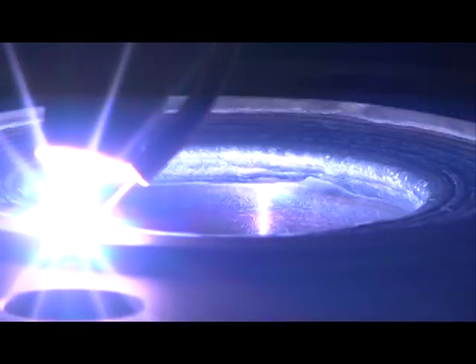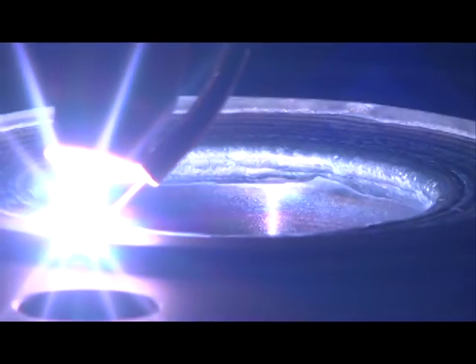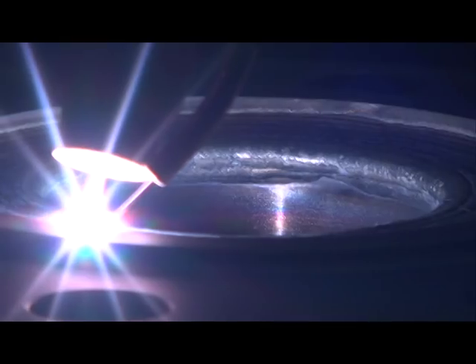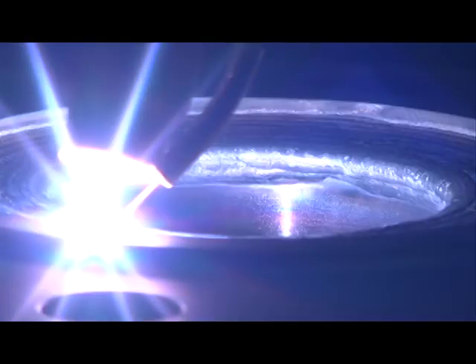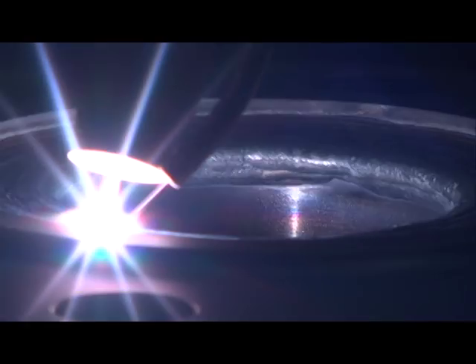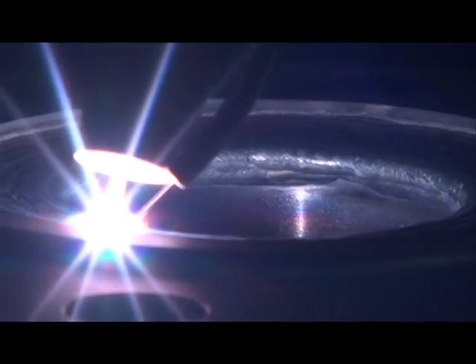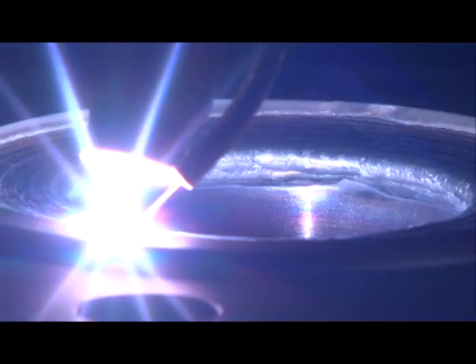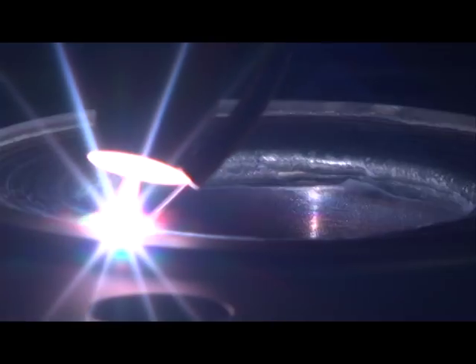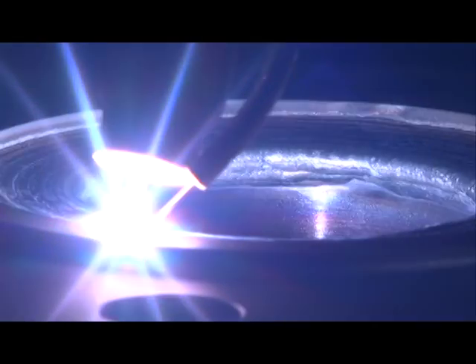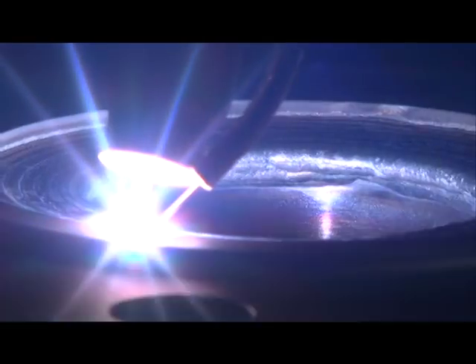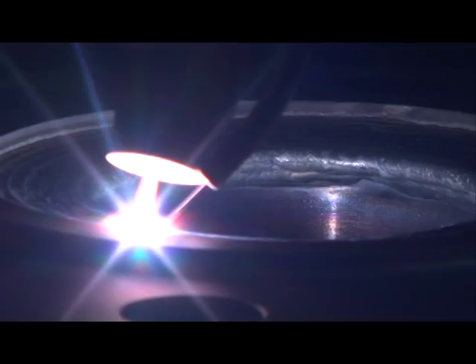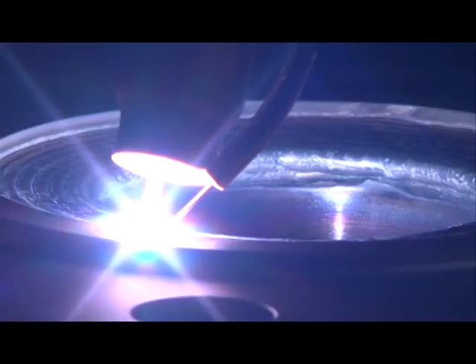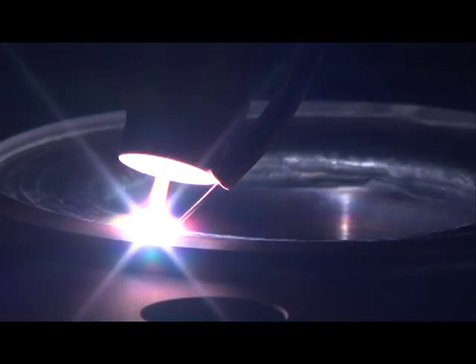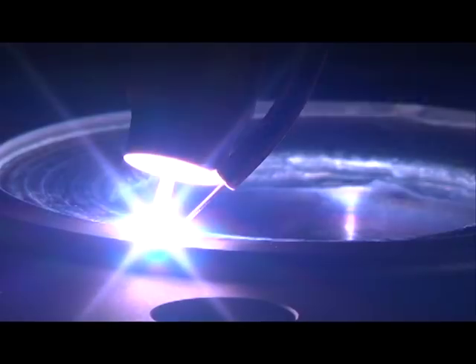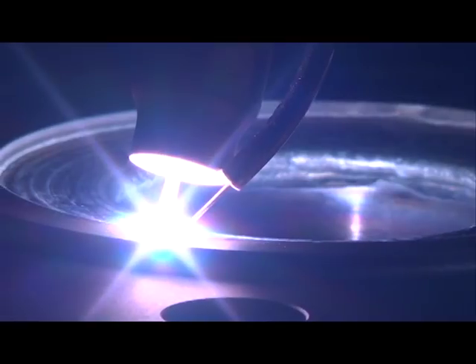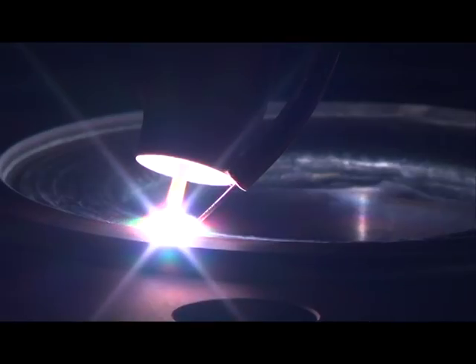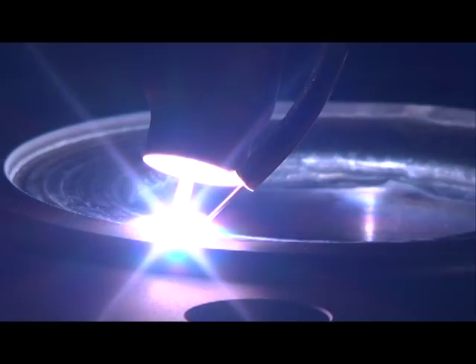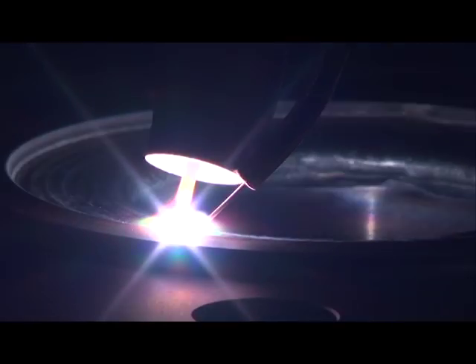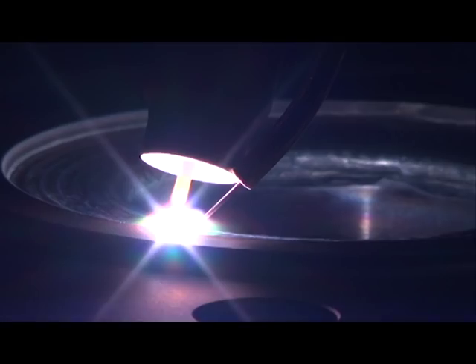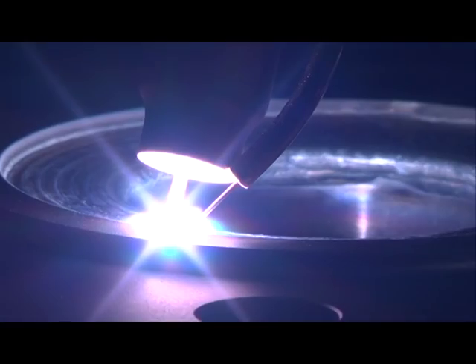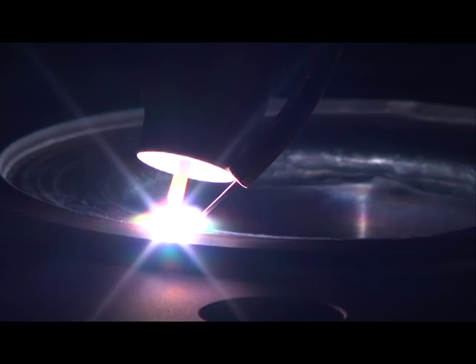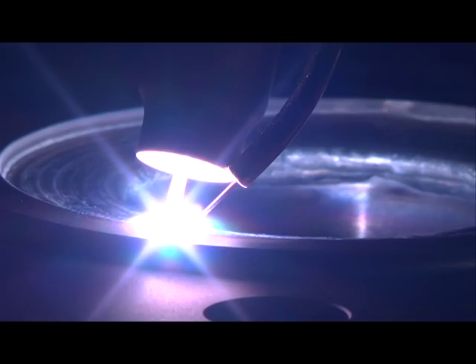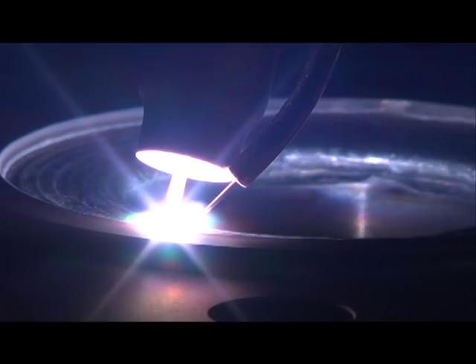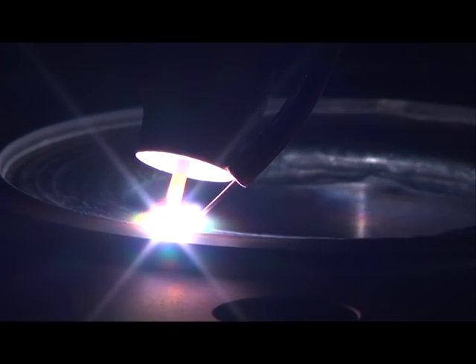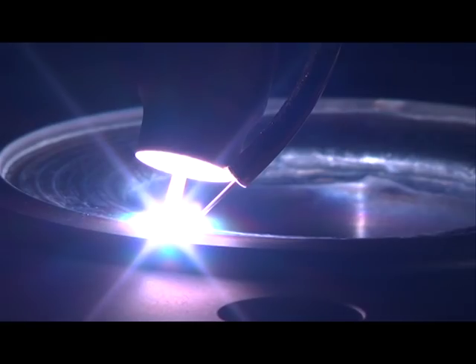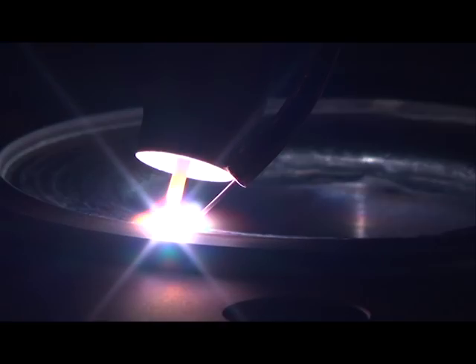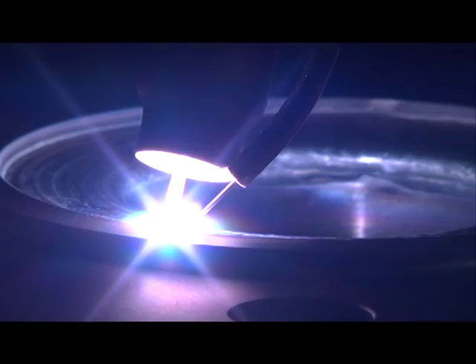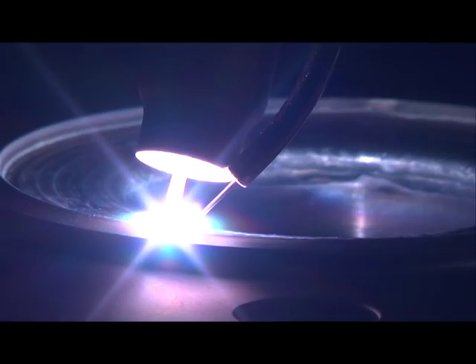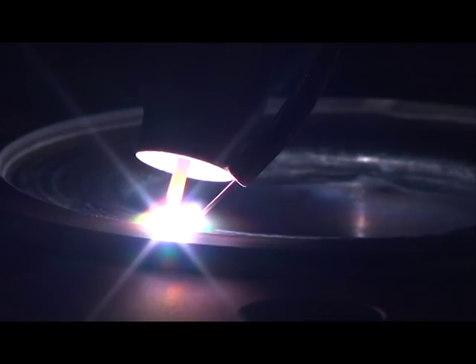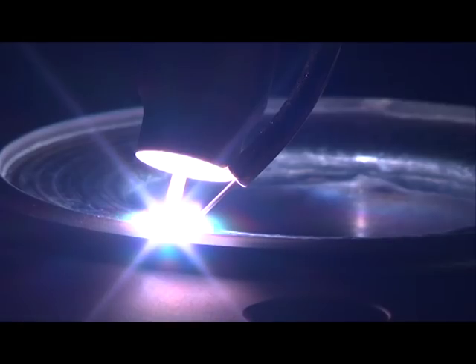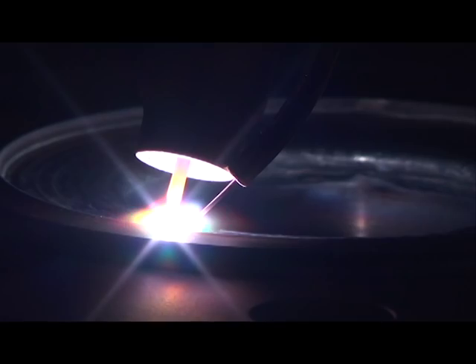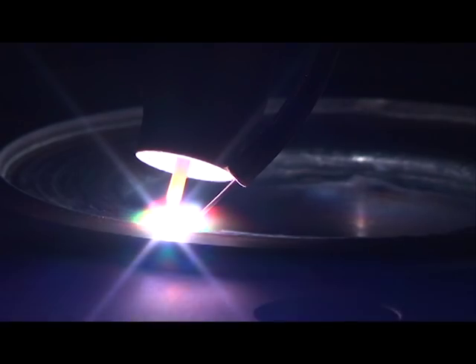This is the beginning of the third layer. It starts from the corner and welds toward the inside.